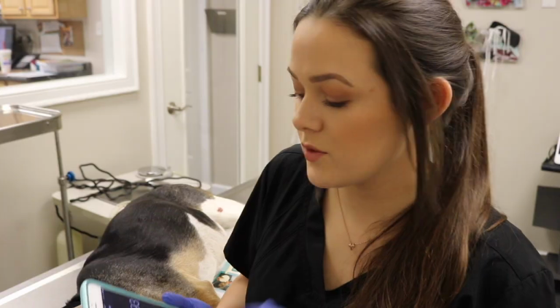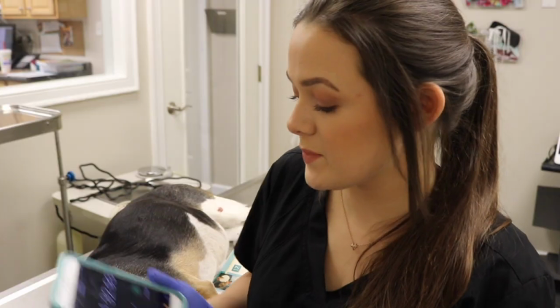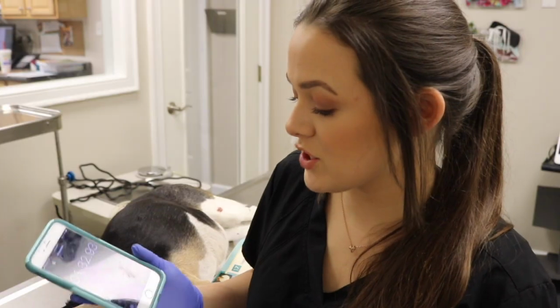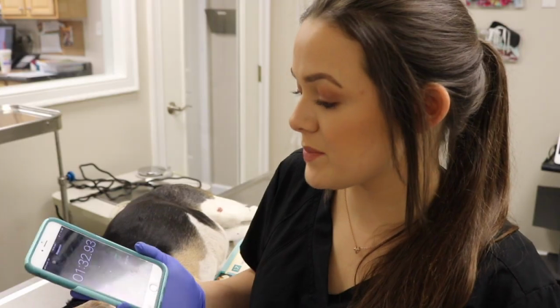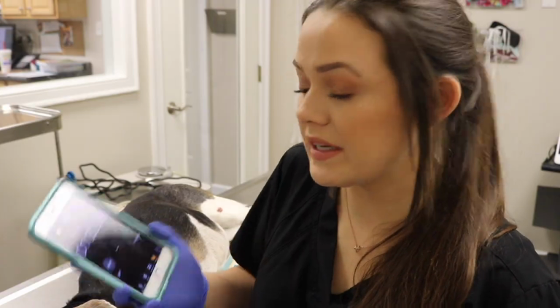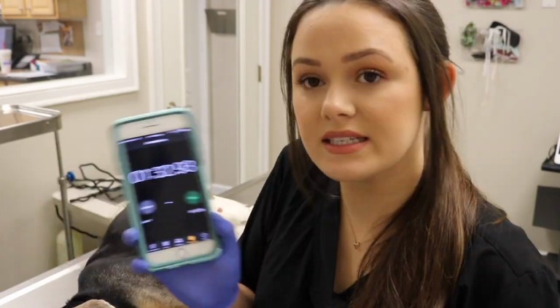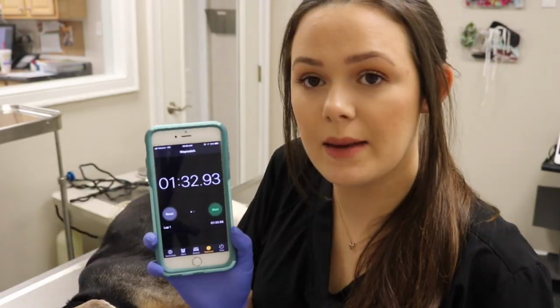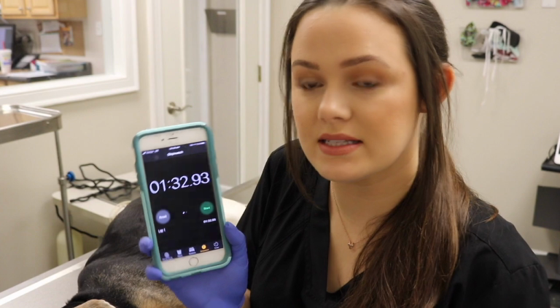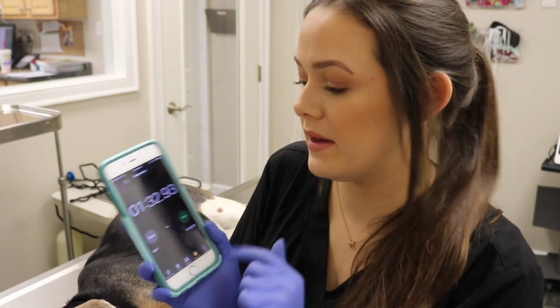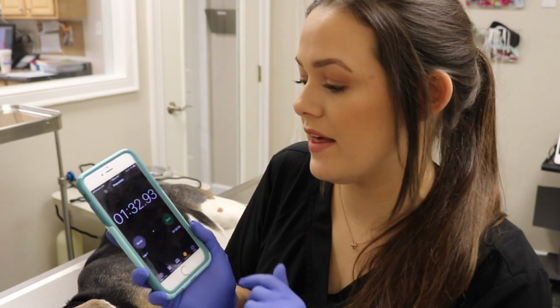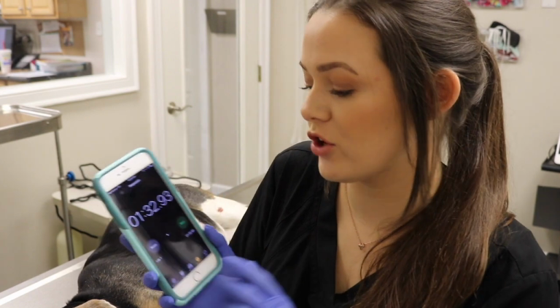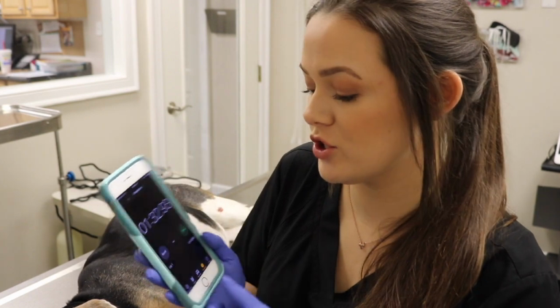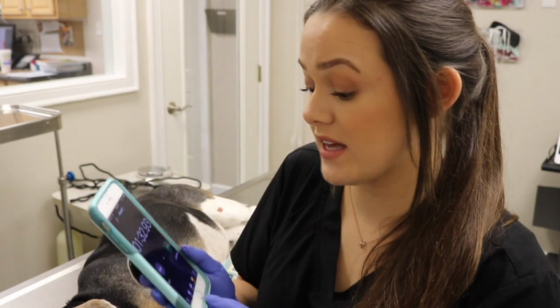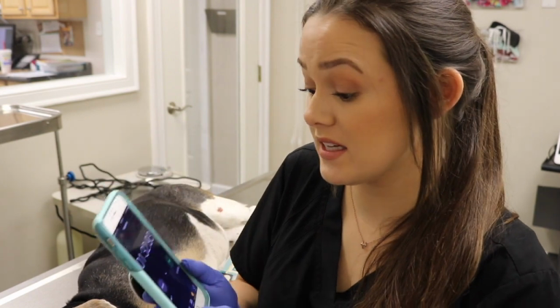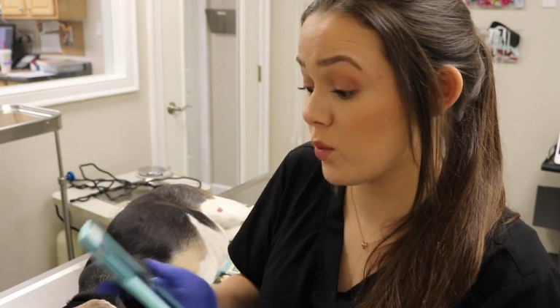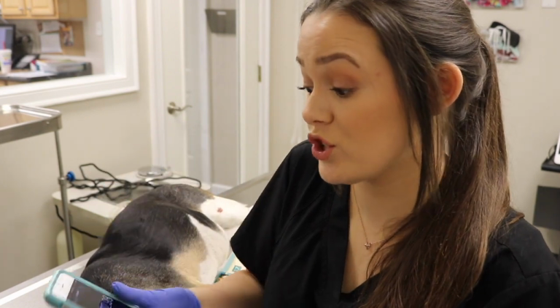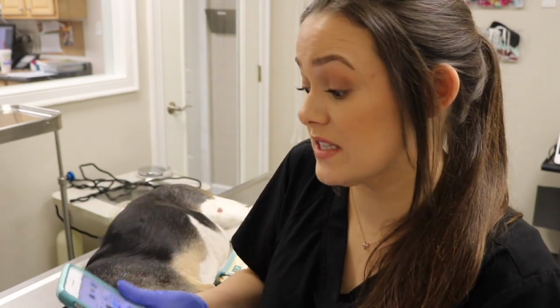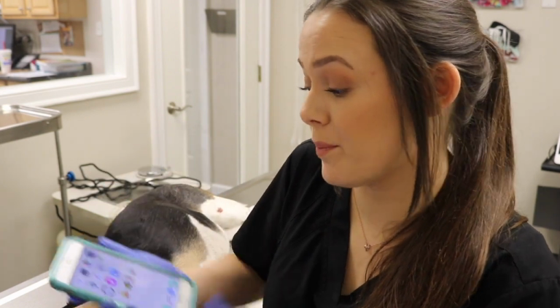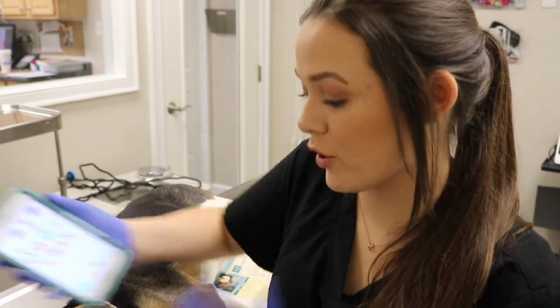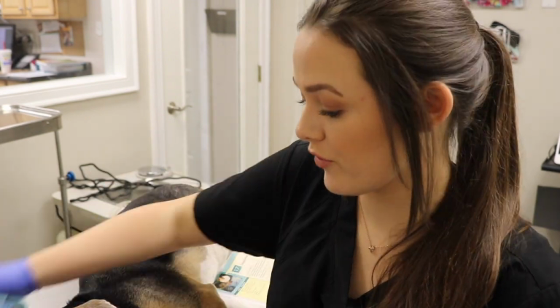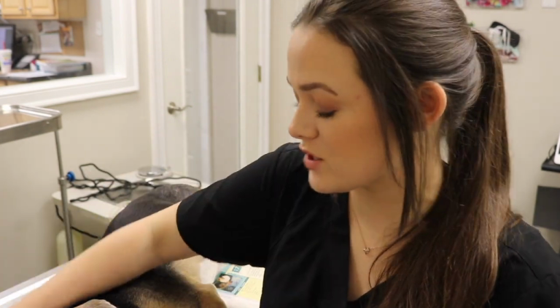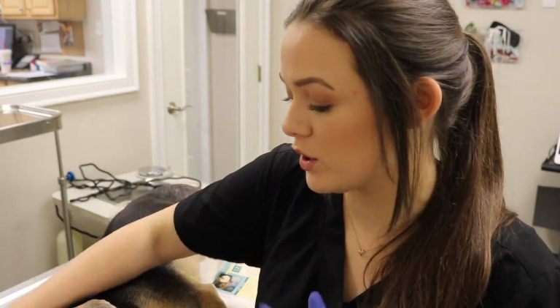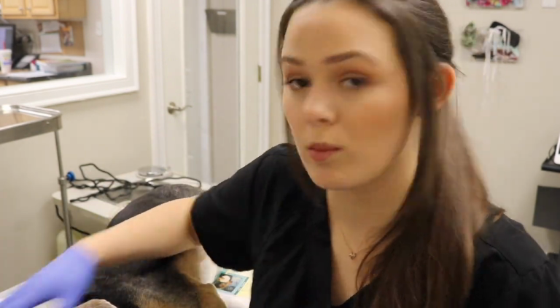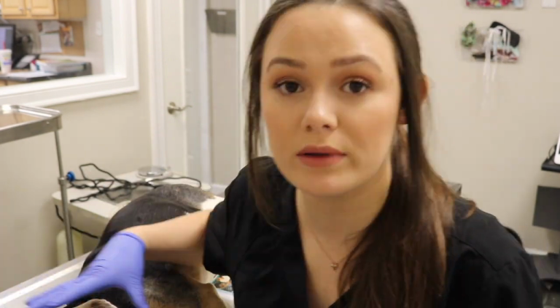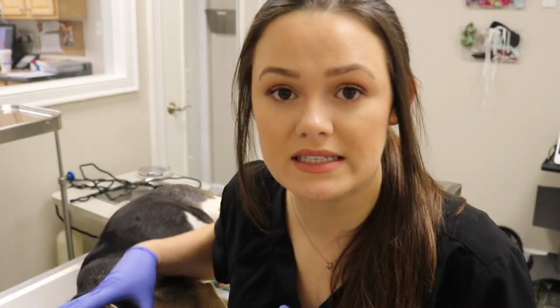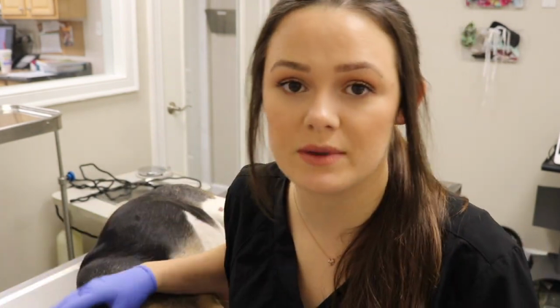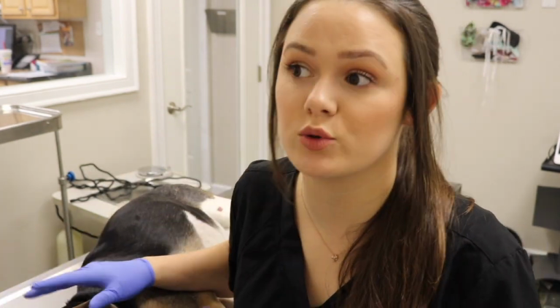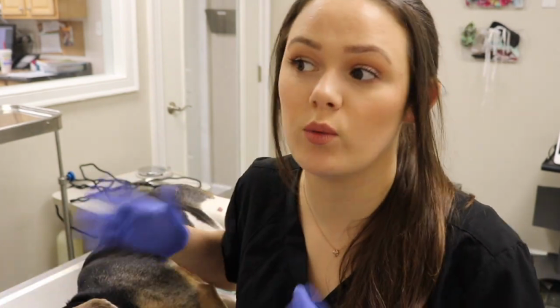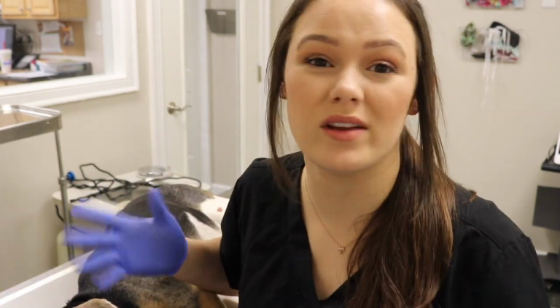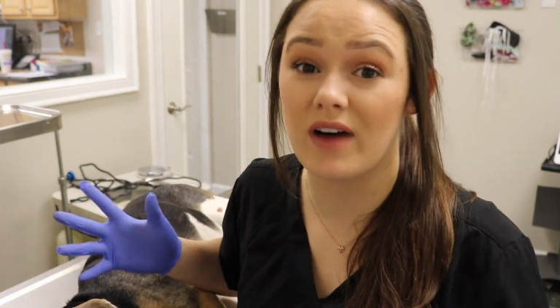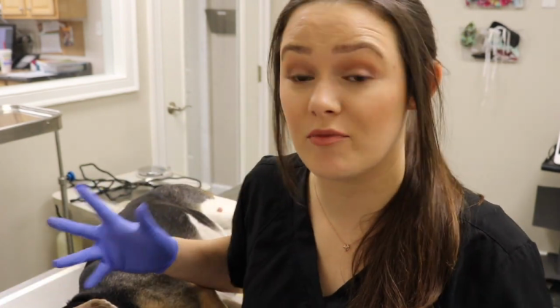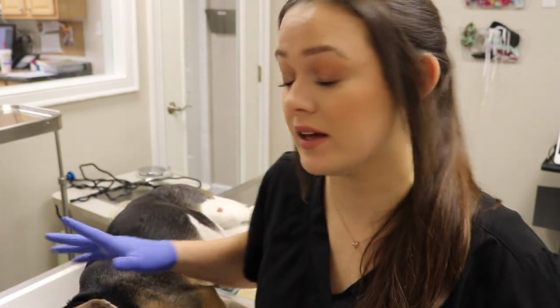This patient's bleeding time is a minute and 32 seconds, which is perfect. A normal bleeding time is between one and five minutes.